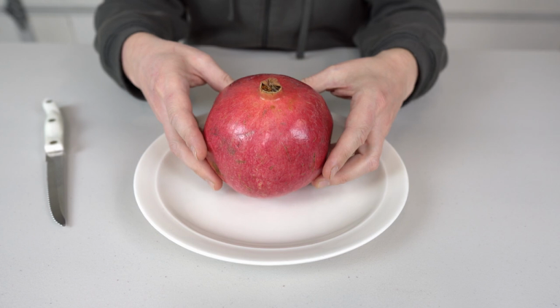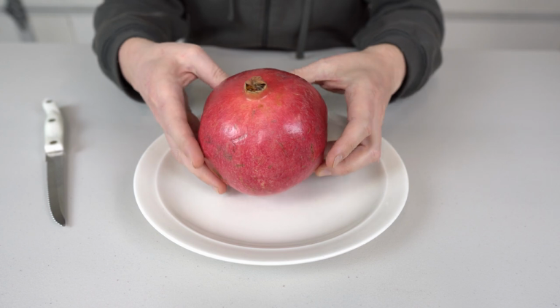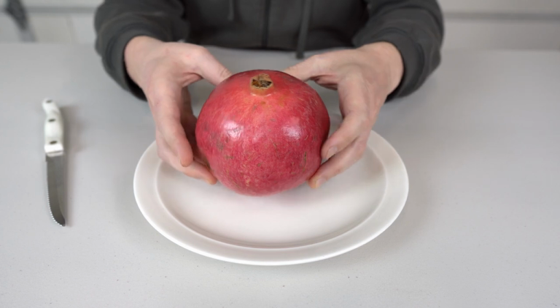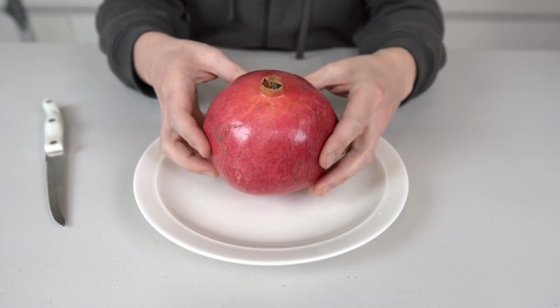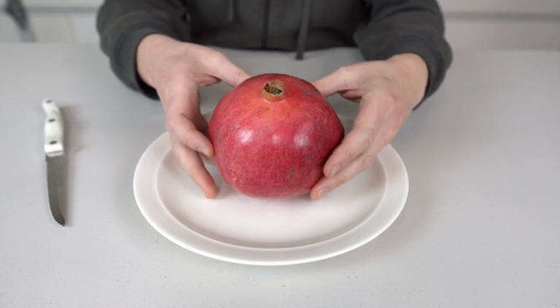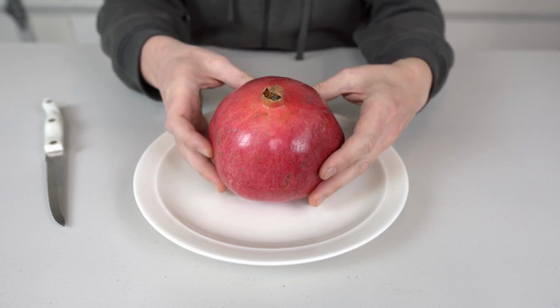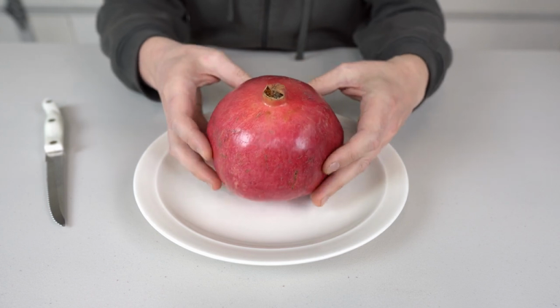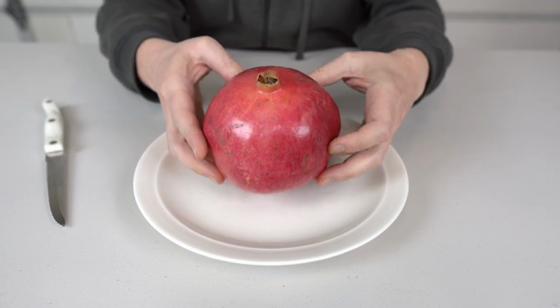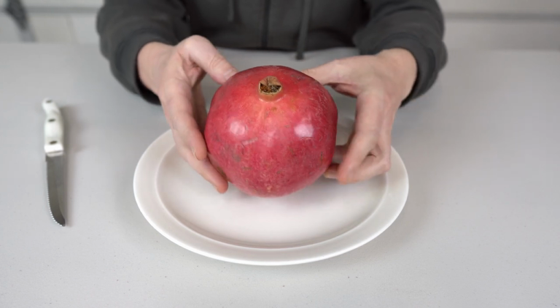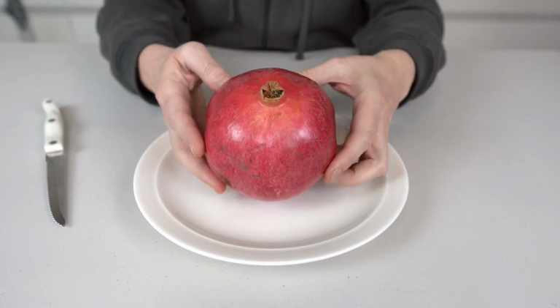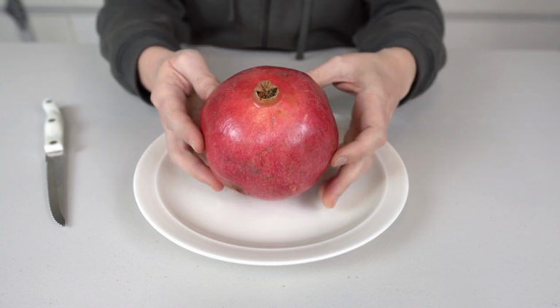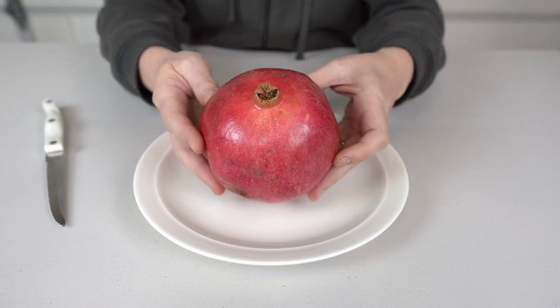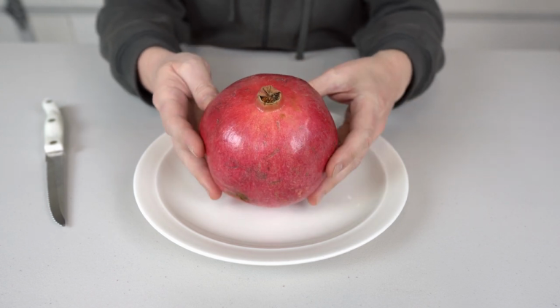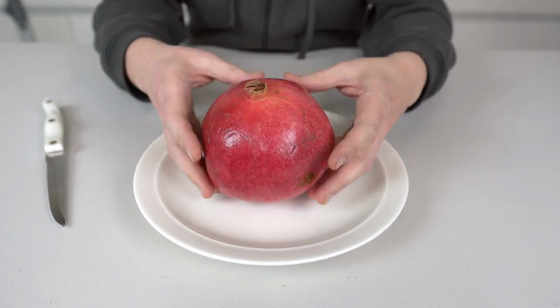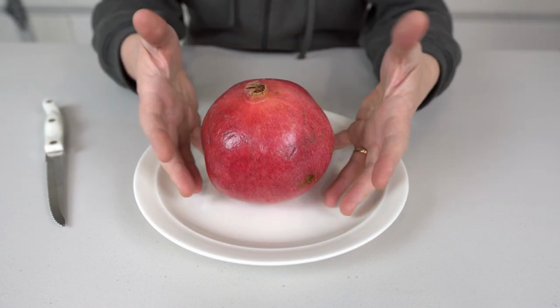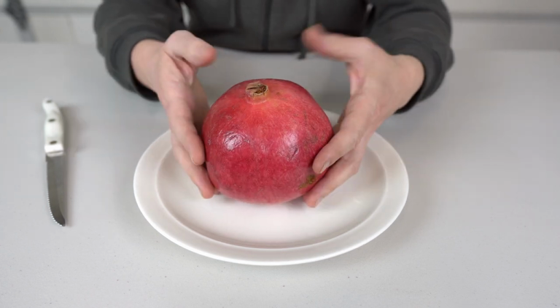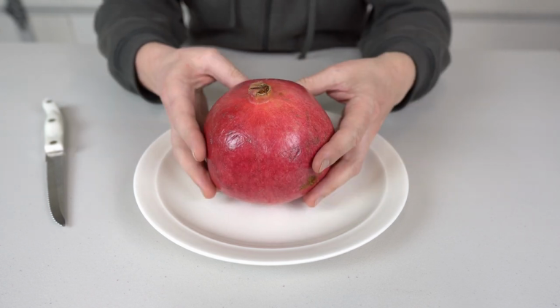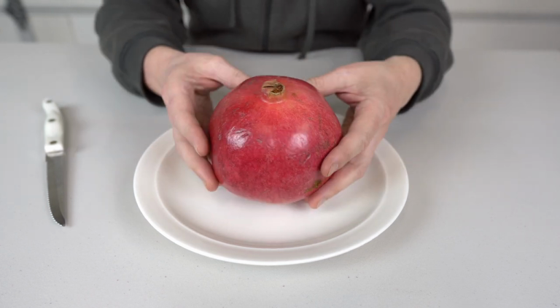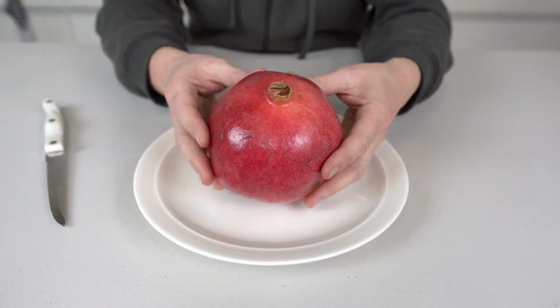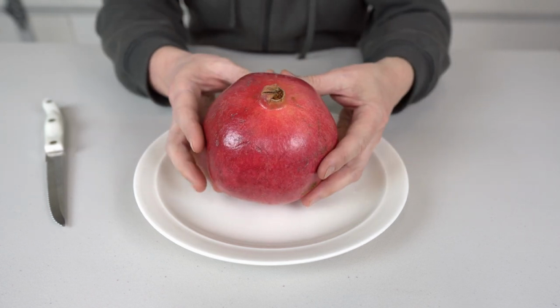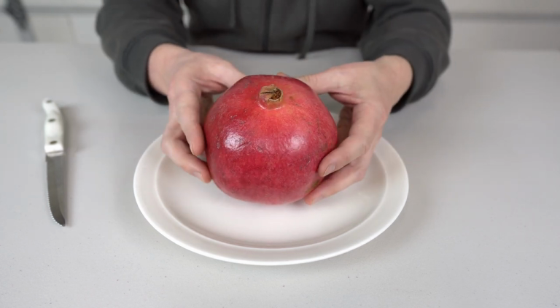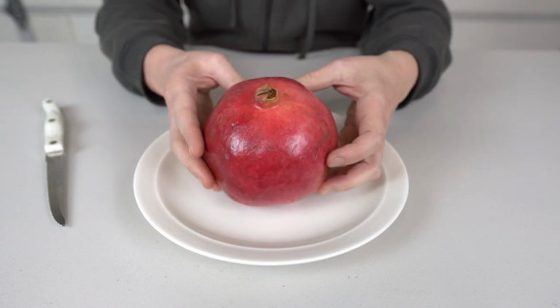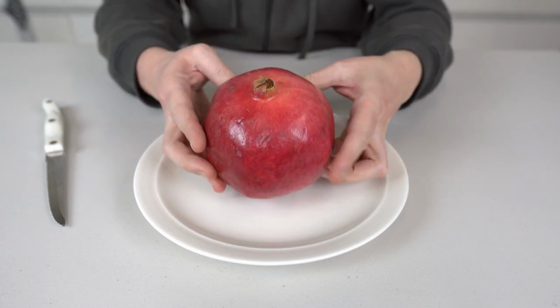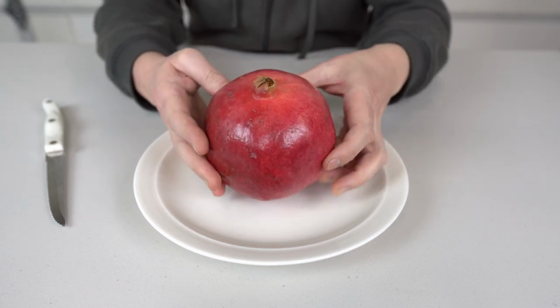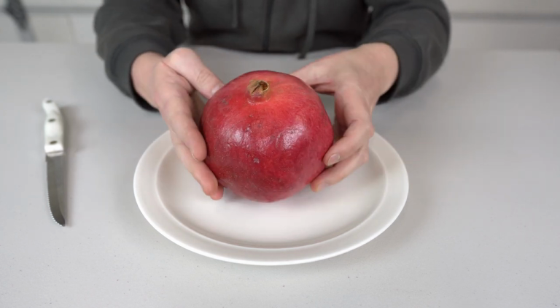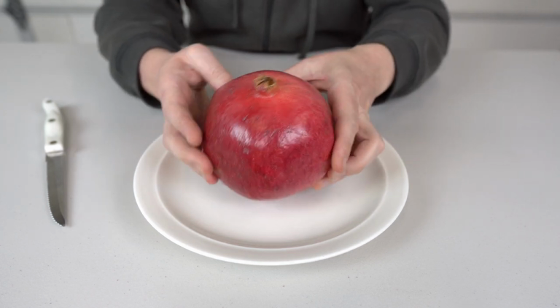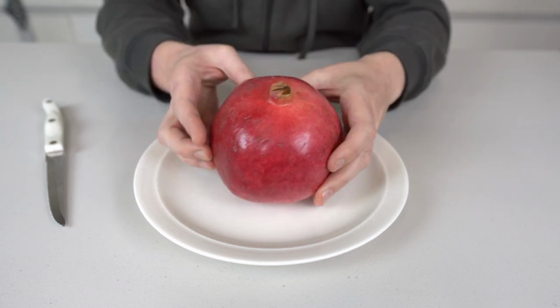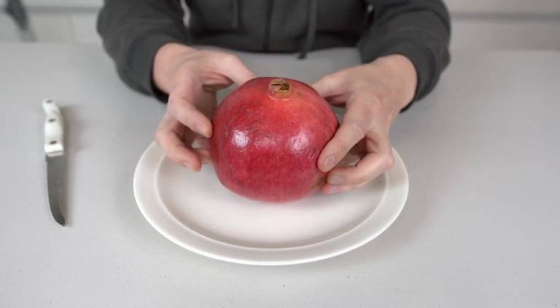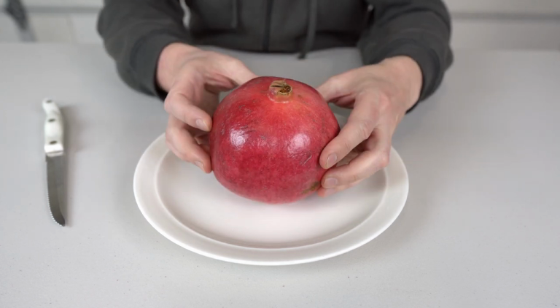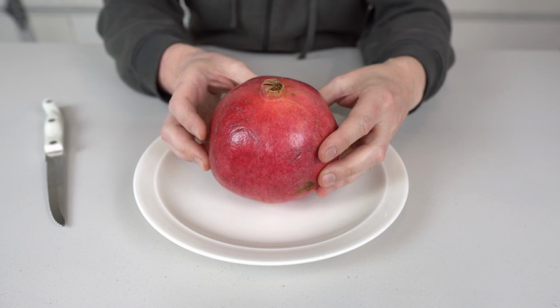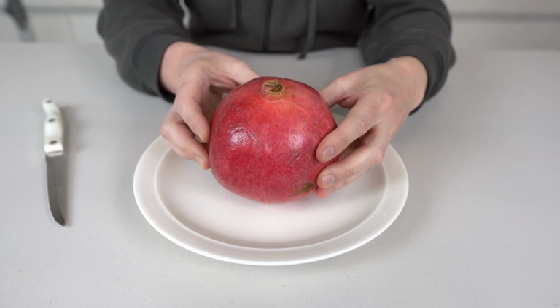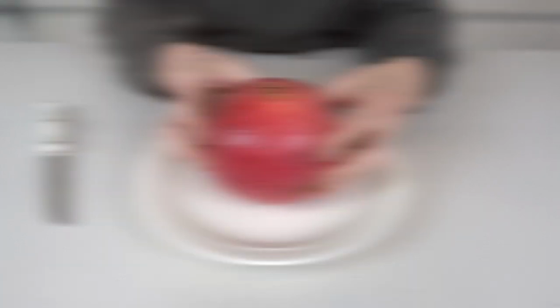Pomegranate is one of my favorite fruits and in today's video I'm gonna show you the easiest way how to peel it correctly.